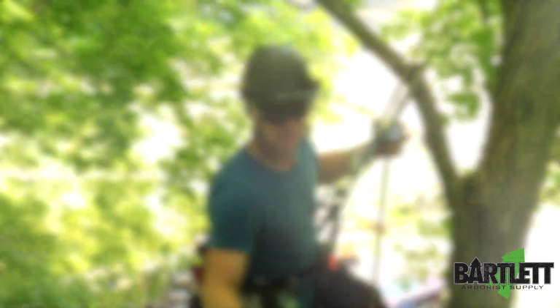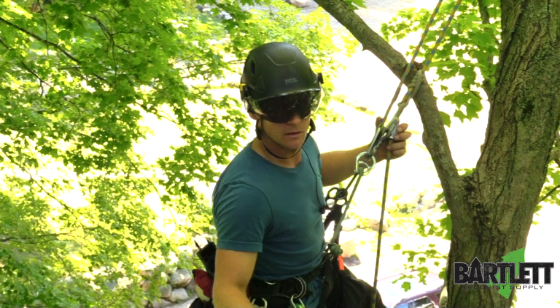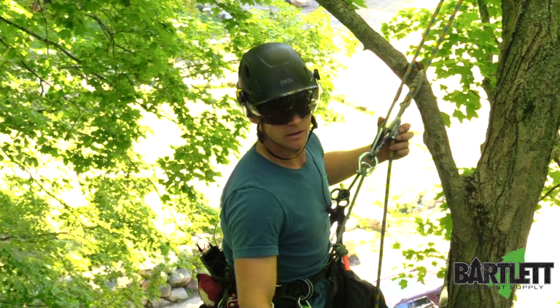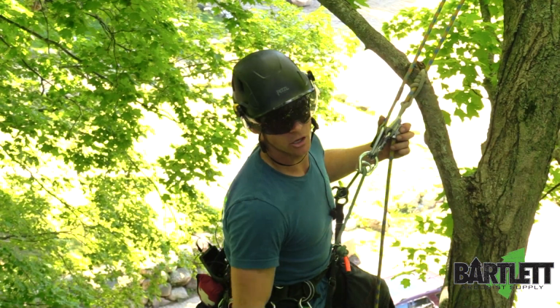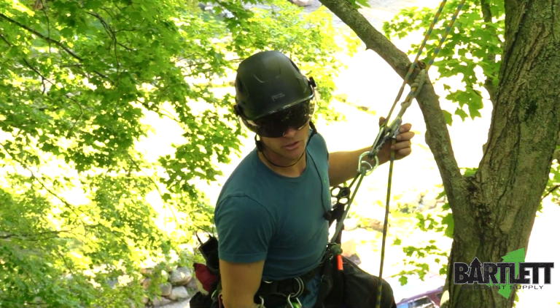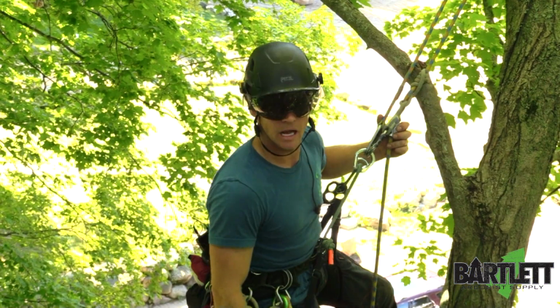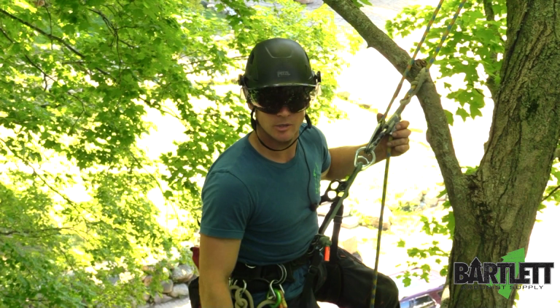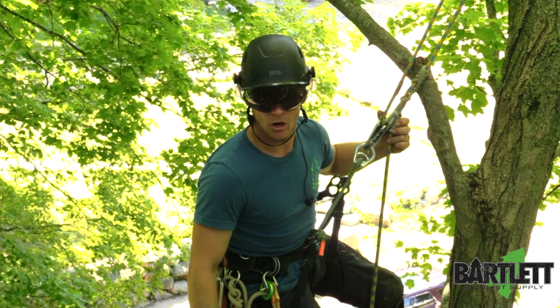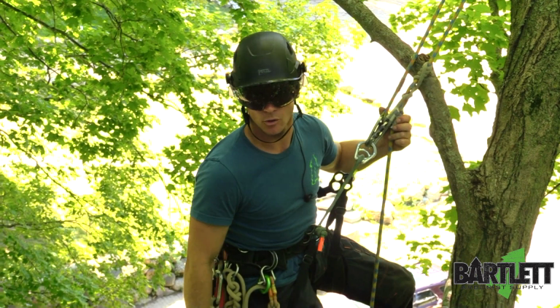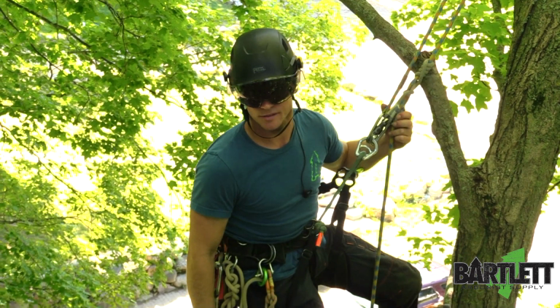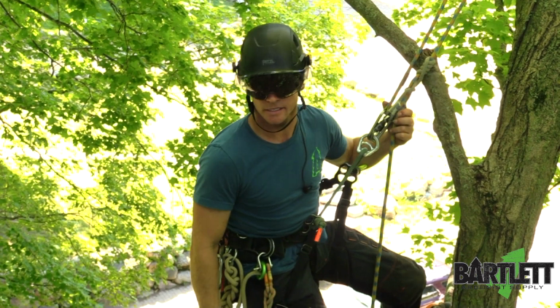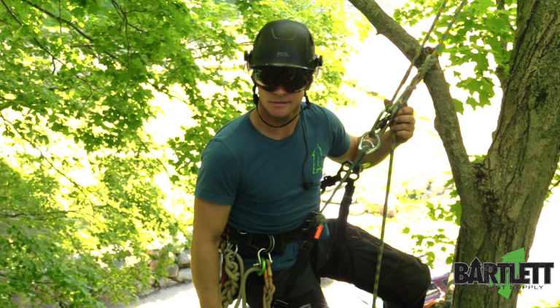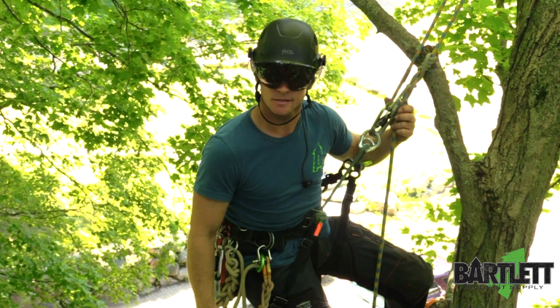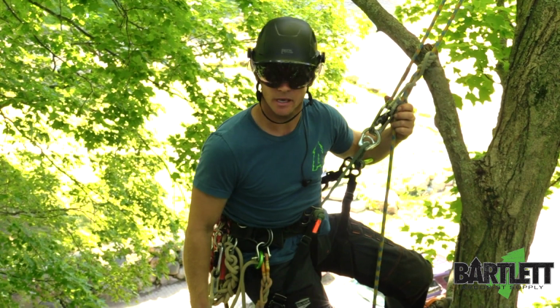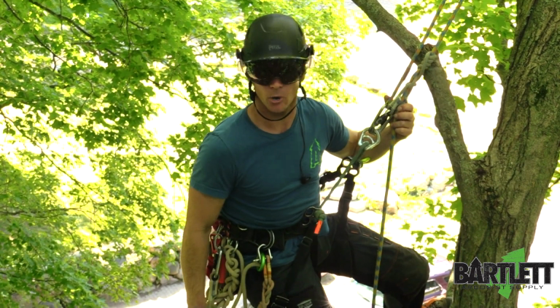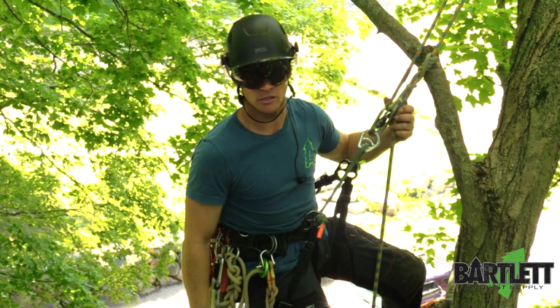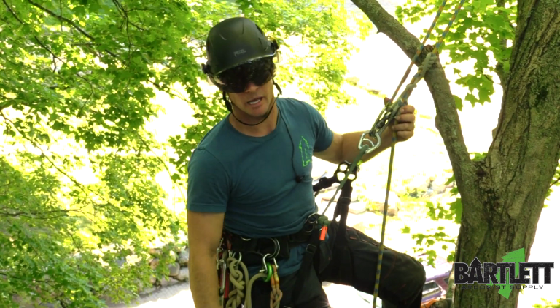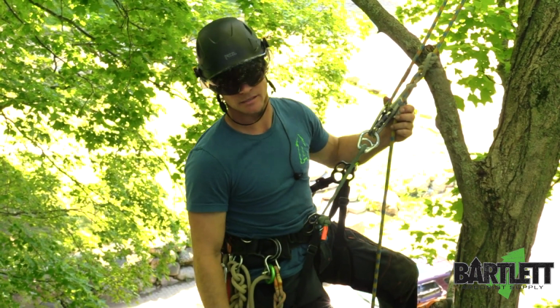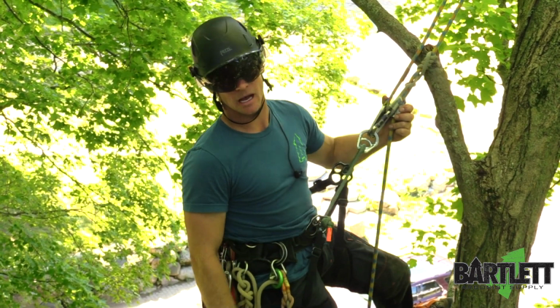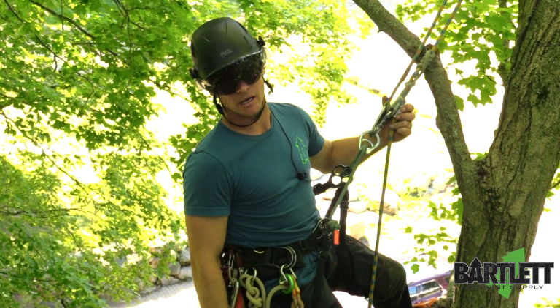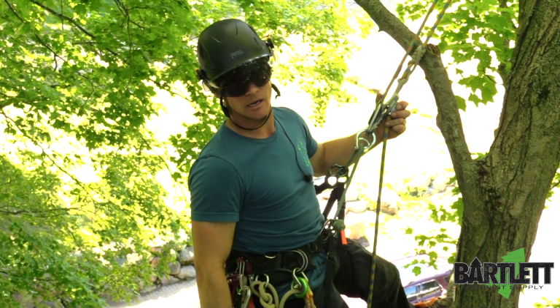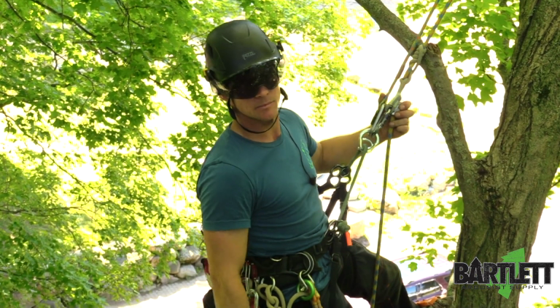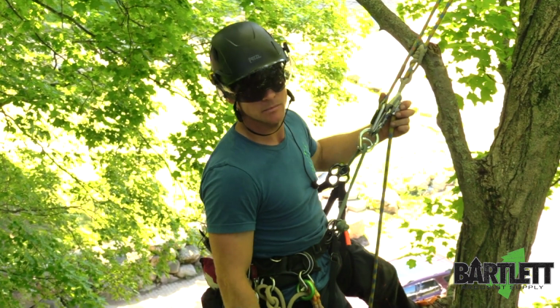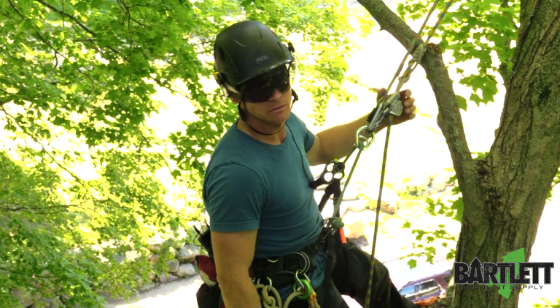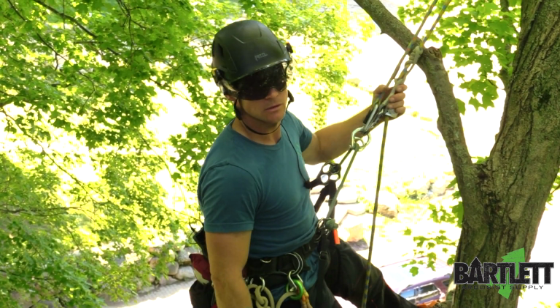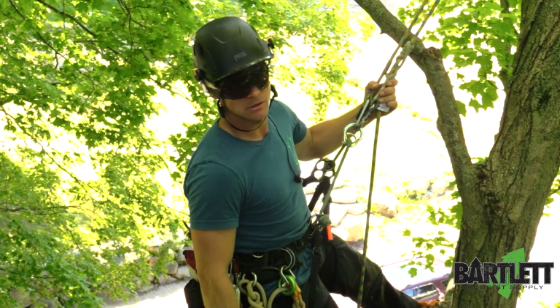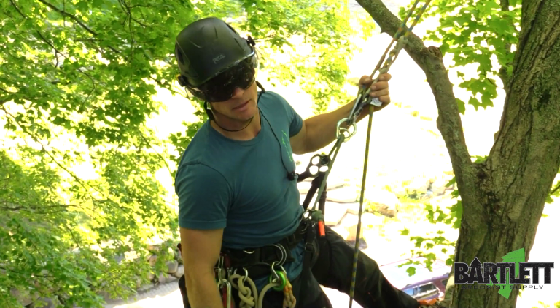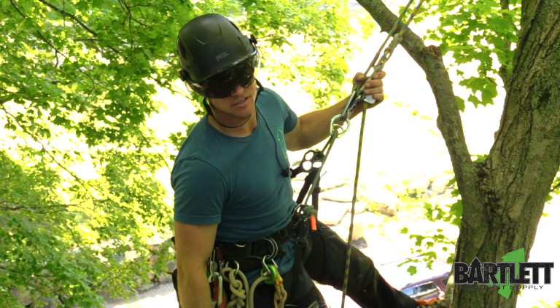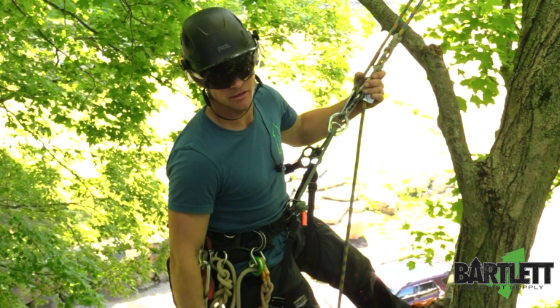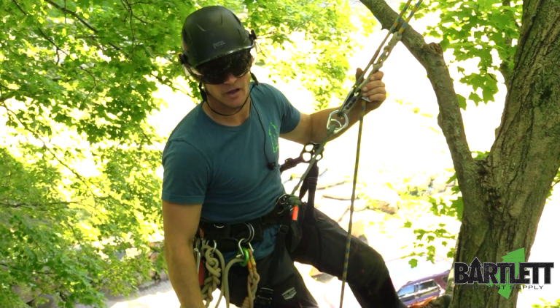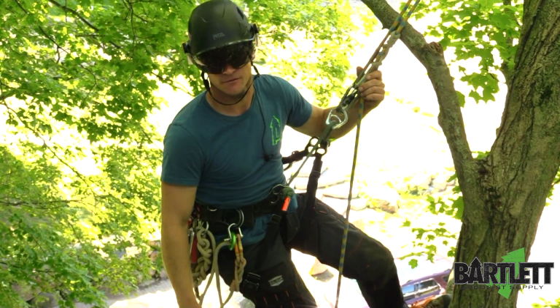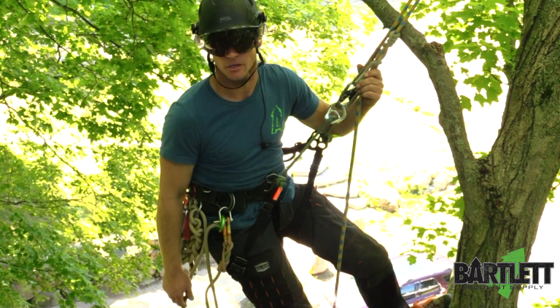Get all your climbing and arborist needs at bartlettman.com. Climb safe. Have fun.